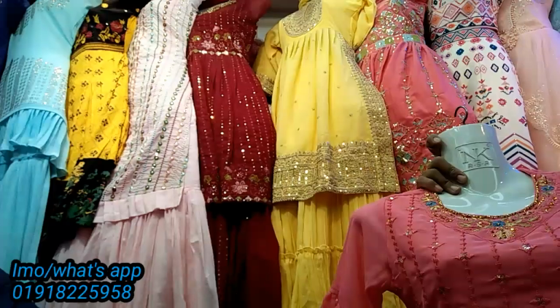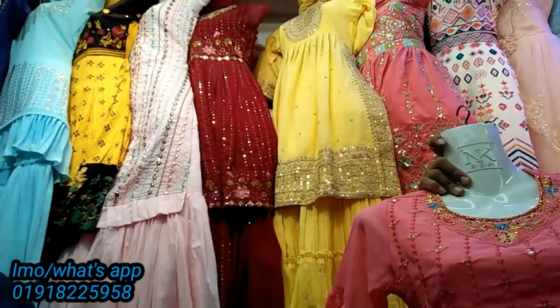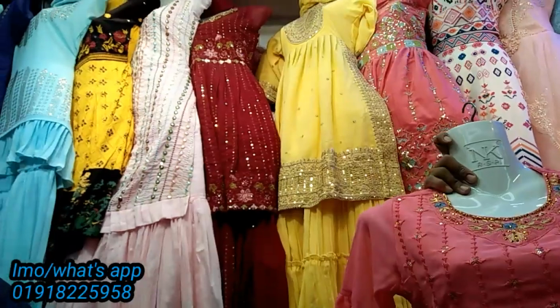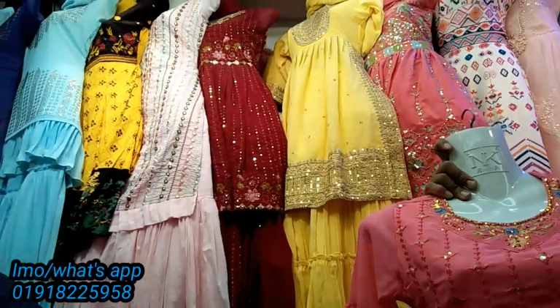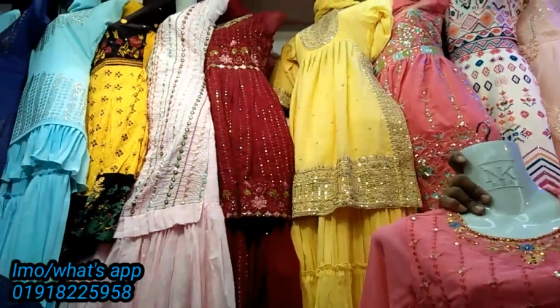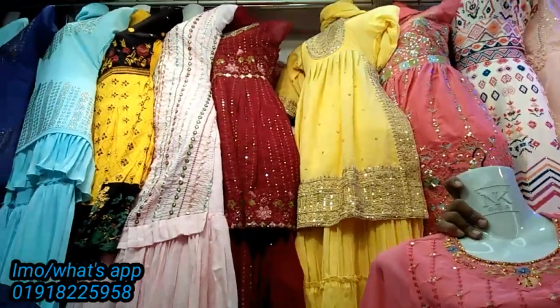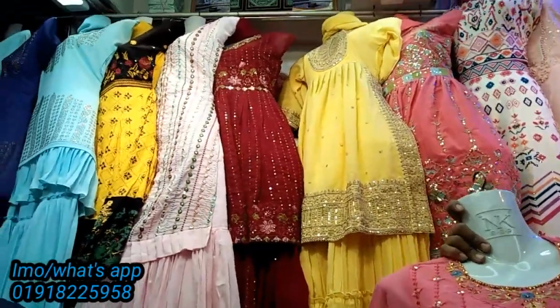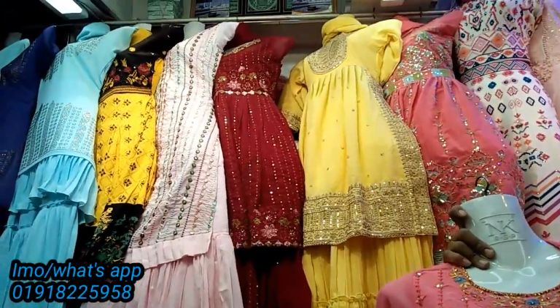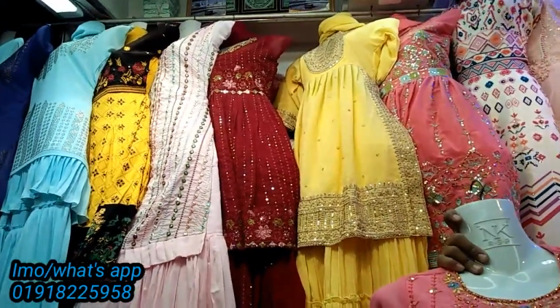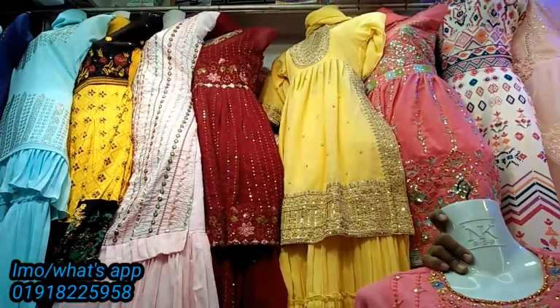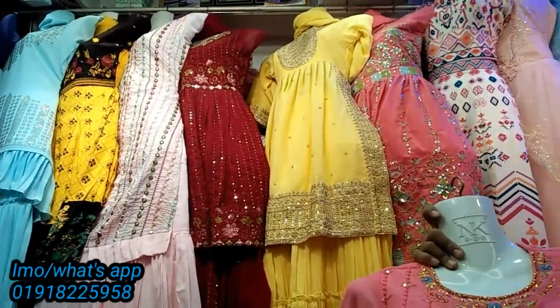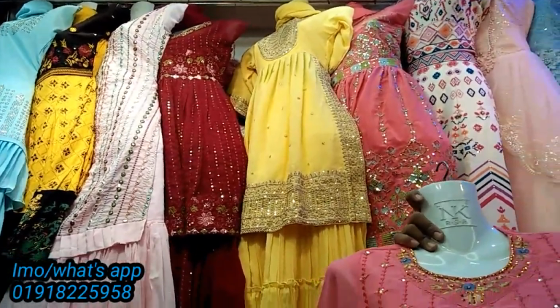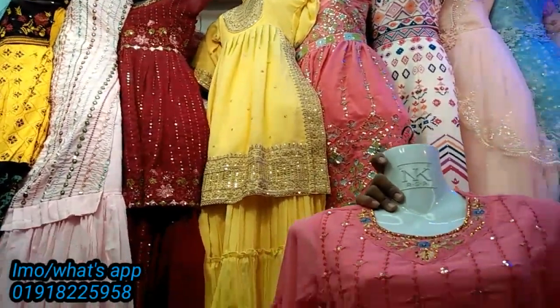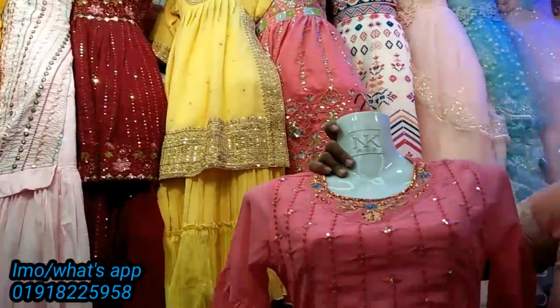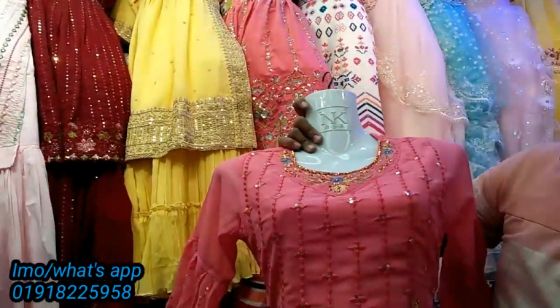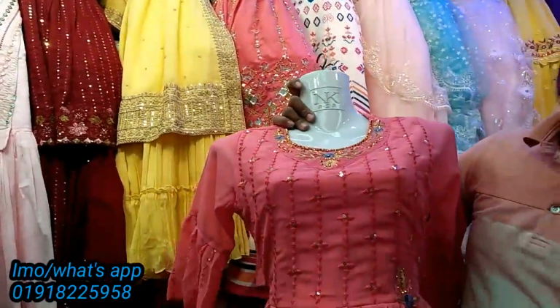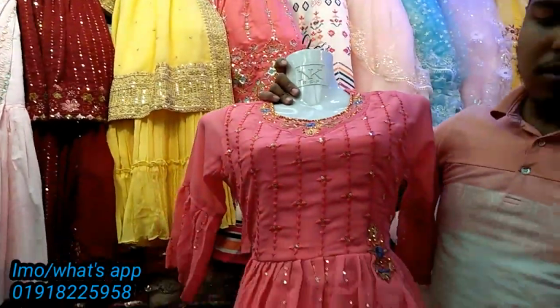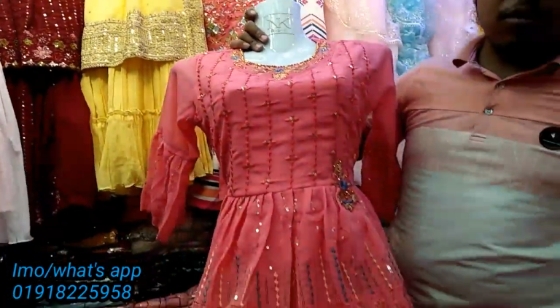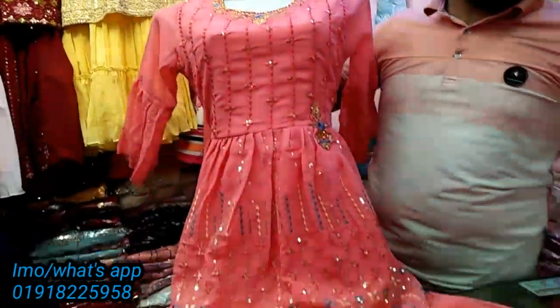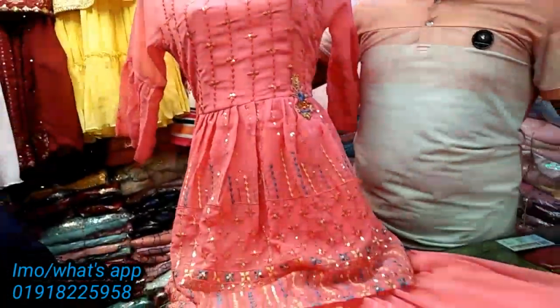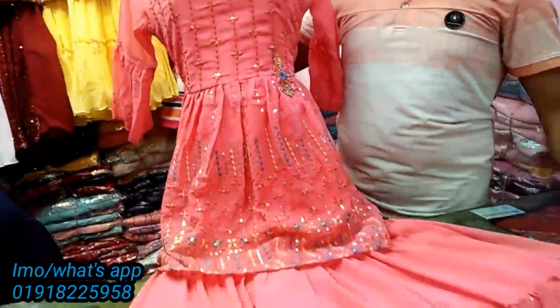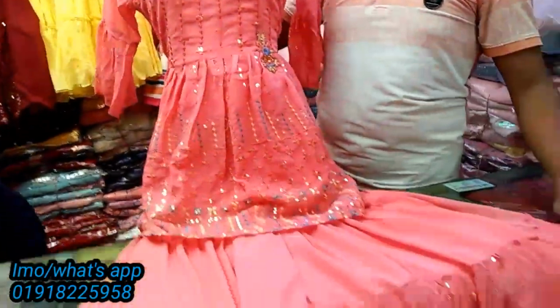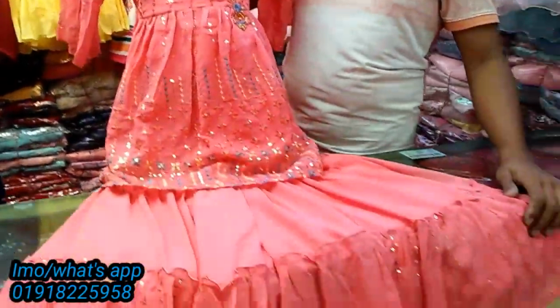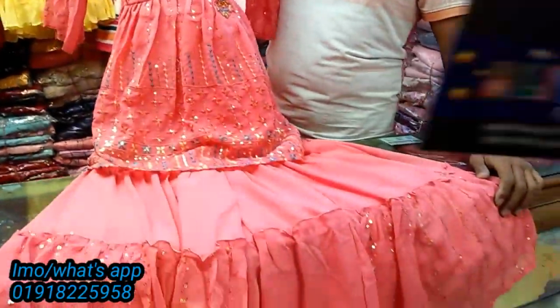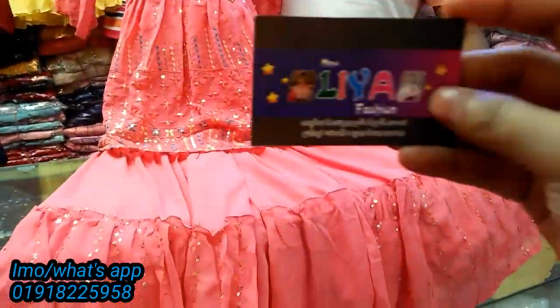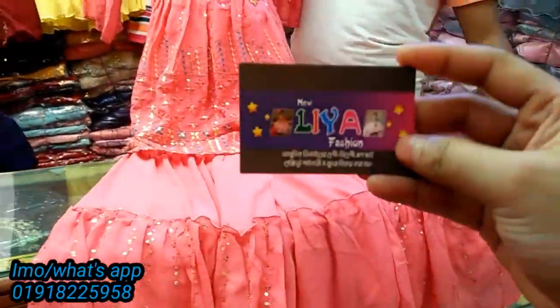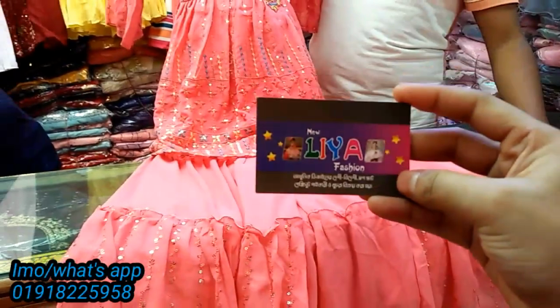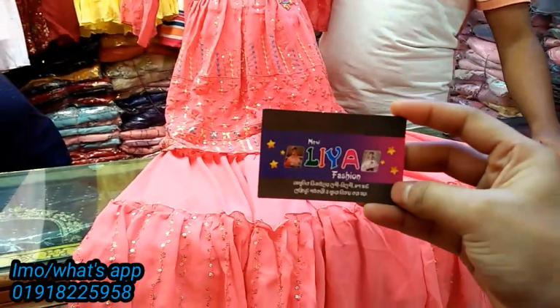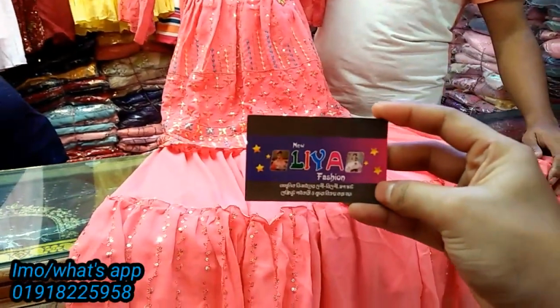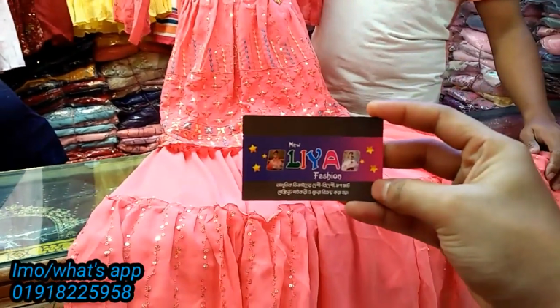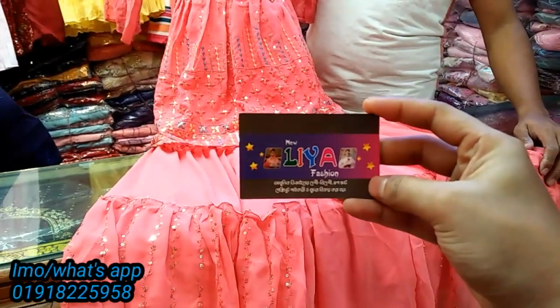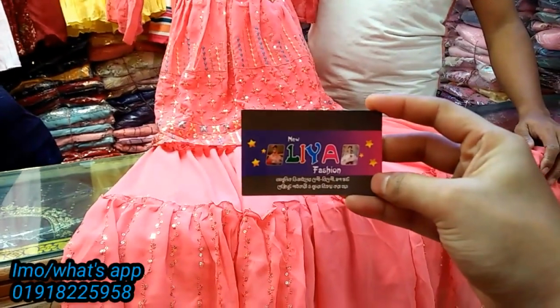Hello, welcome viewers. I'm from Dhaka Shopping Express, Newlyia fashion. This is Gawsiya niche.